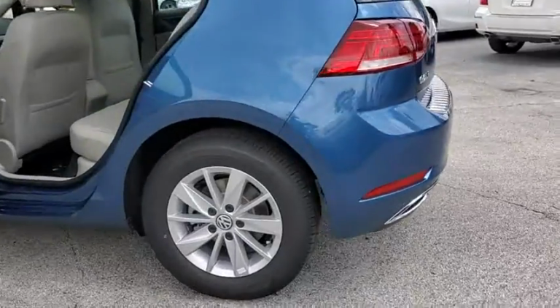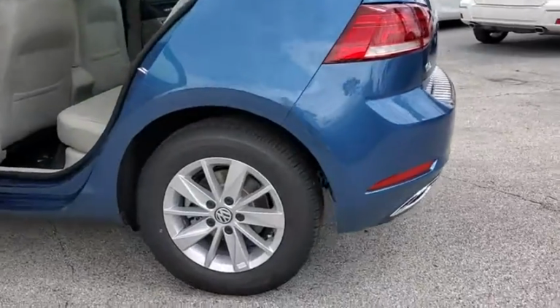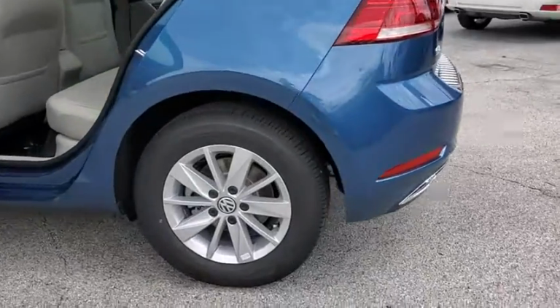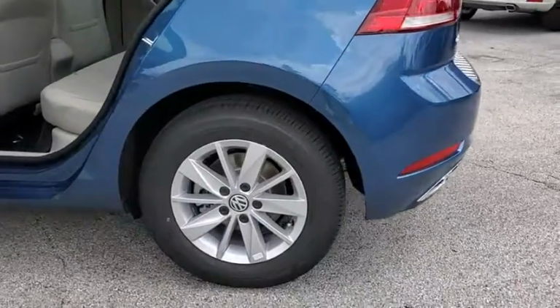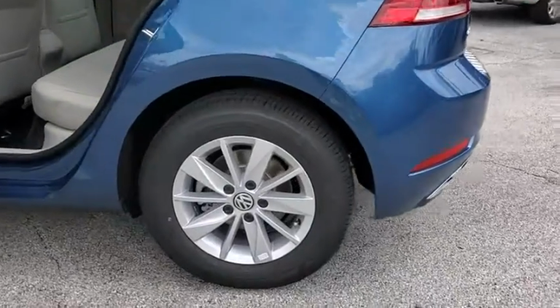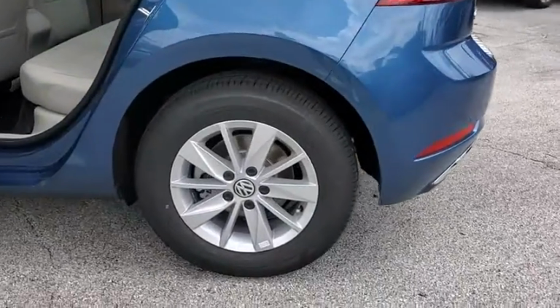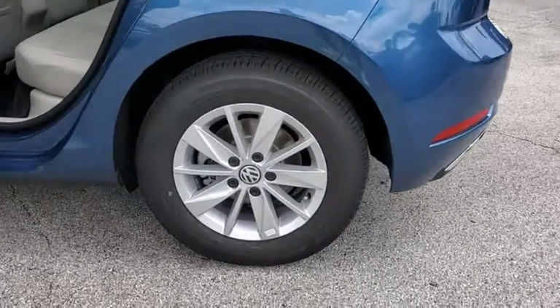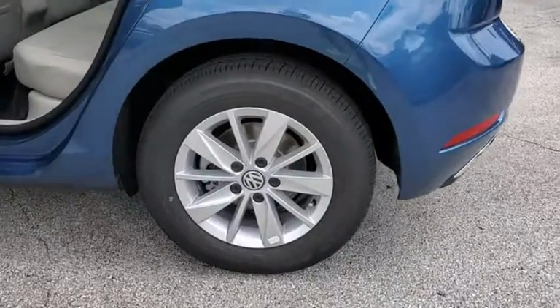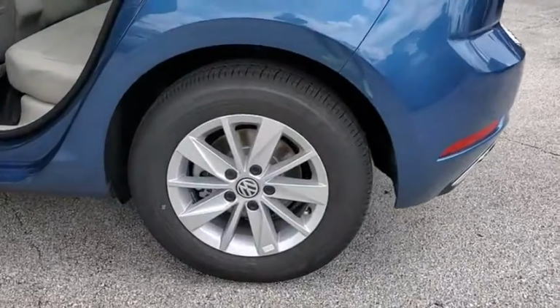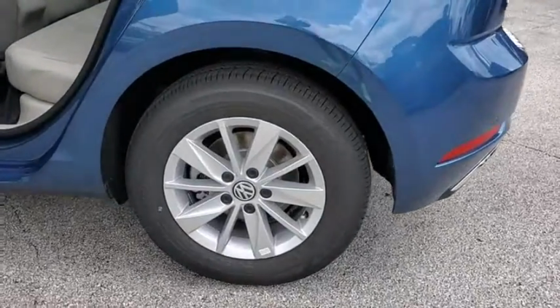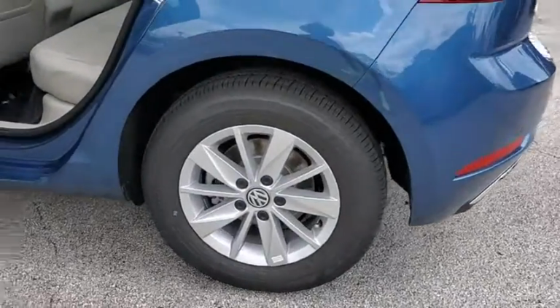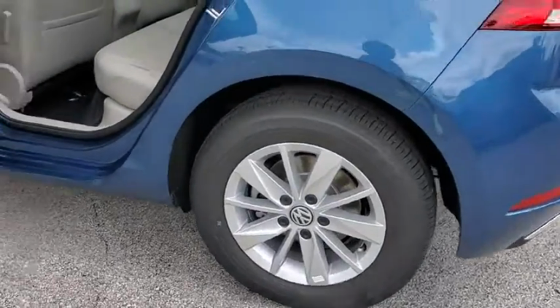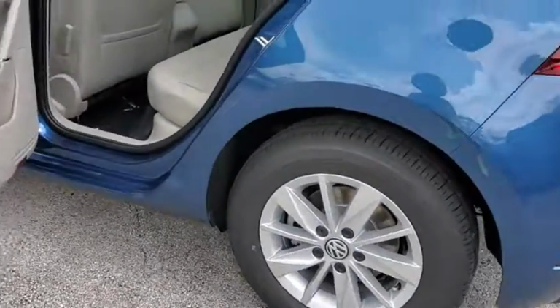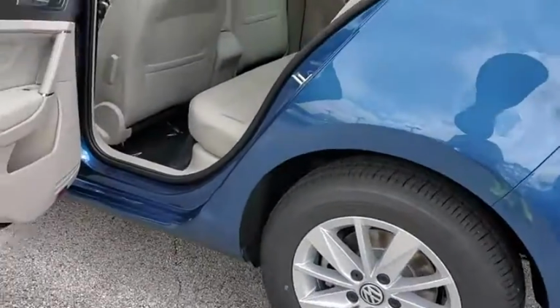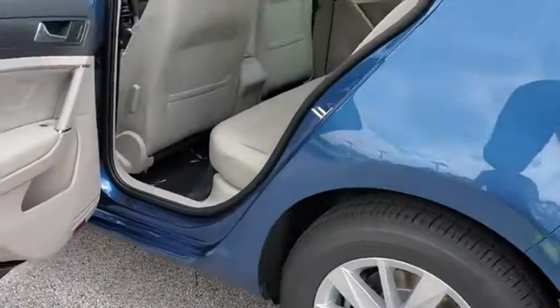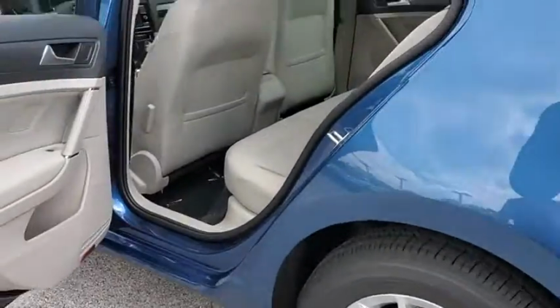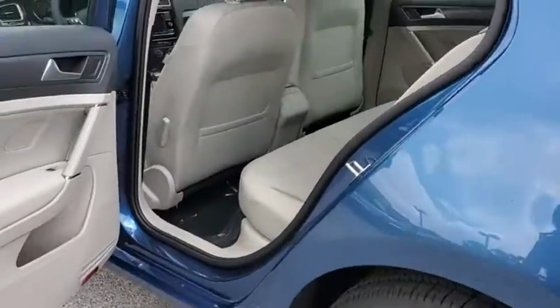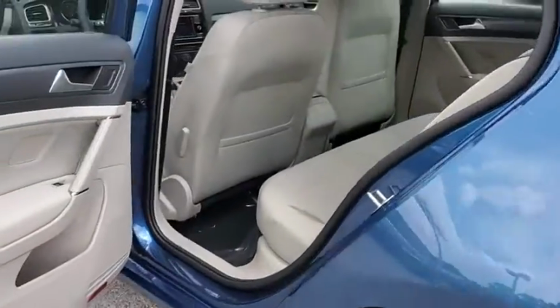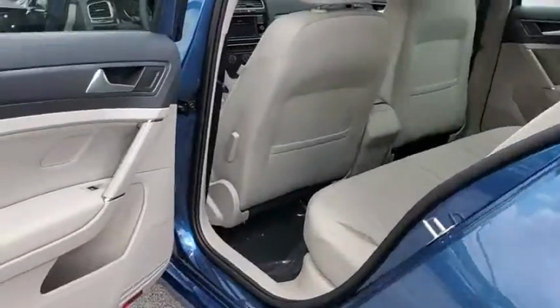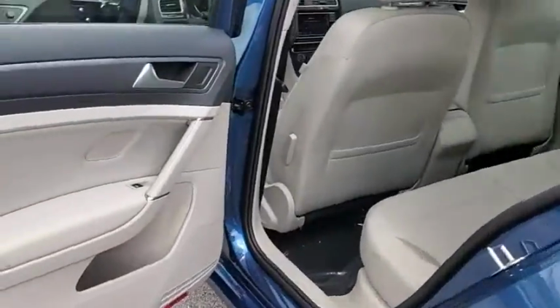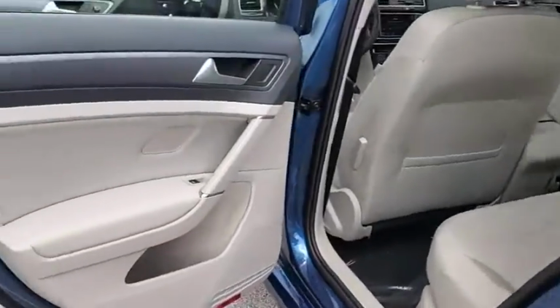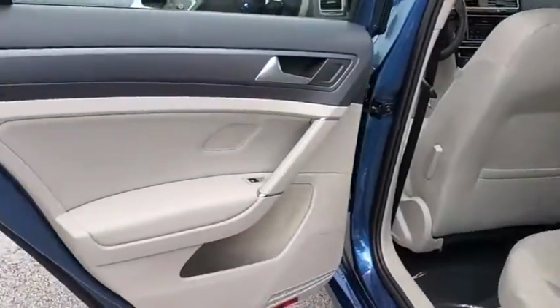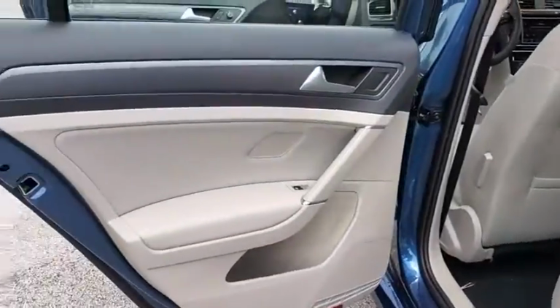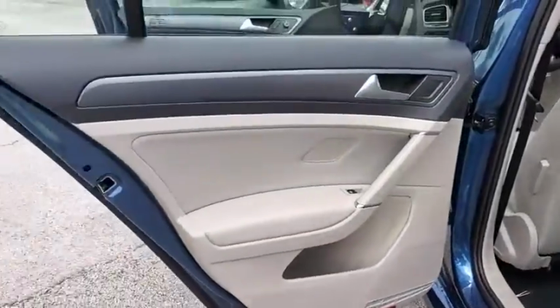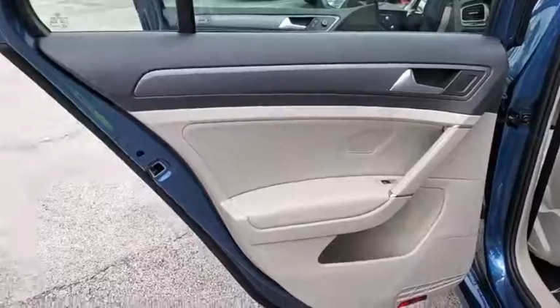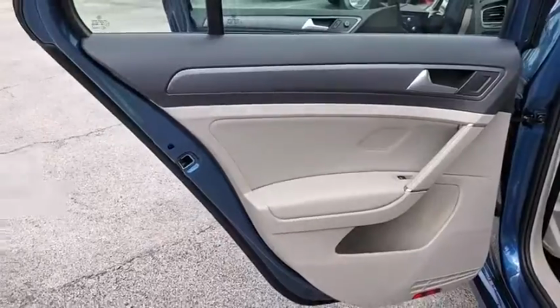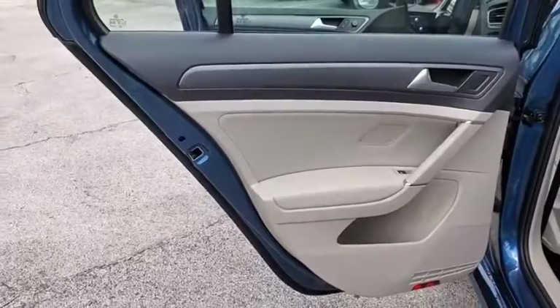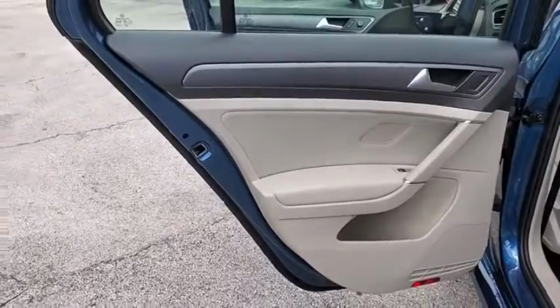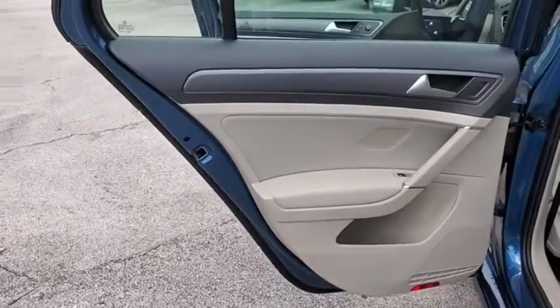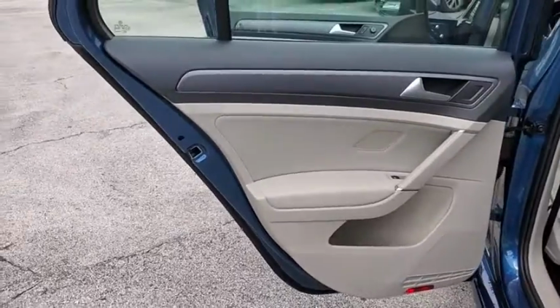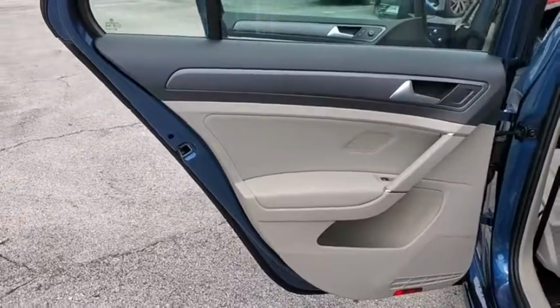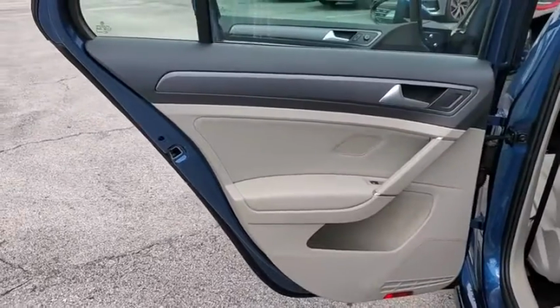Remote keyless entry, power driver's seat, tilt steering wheel. Come see the car for yourself.